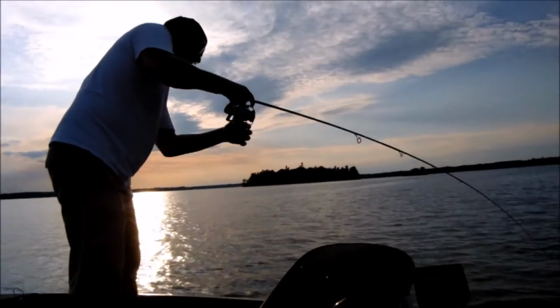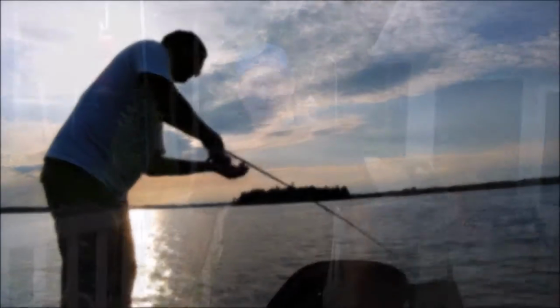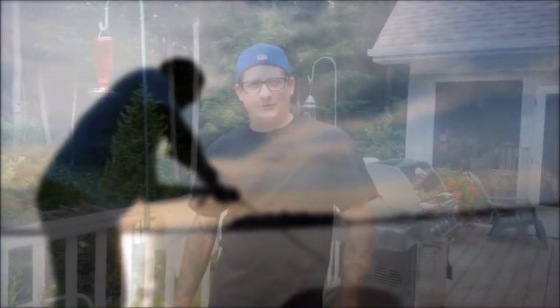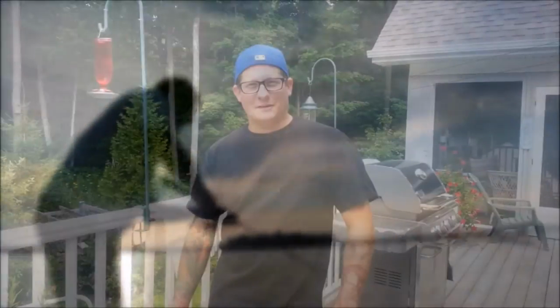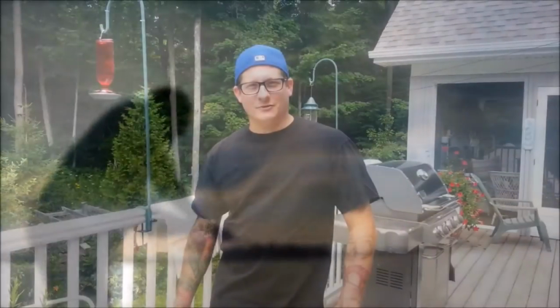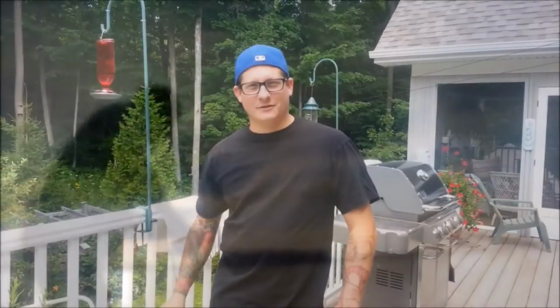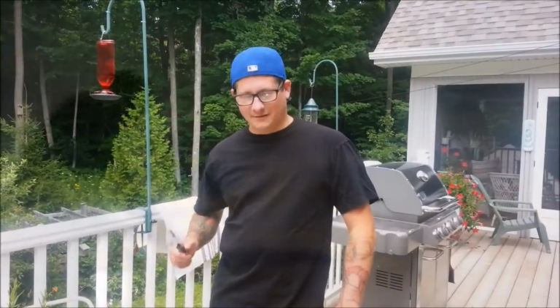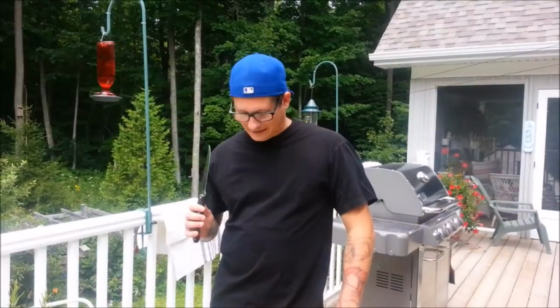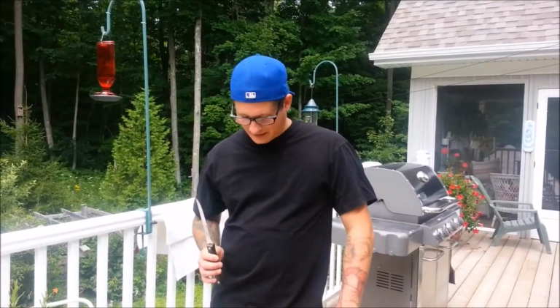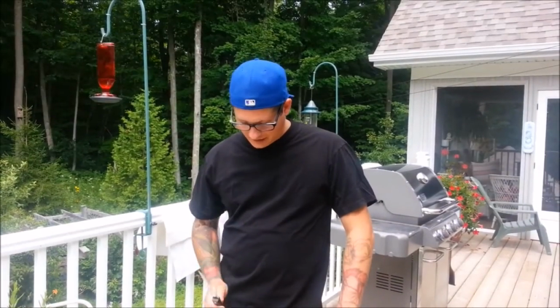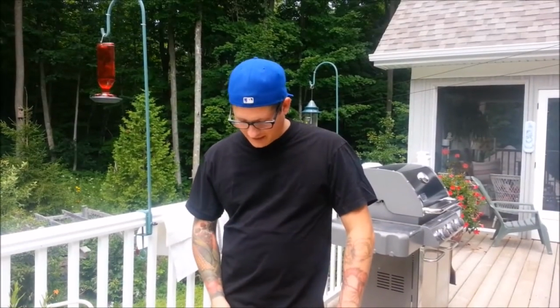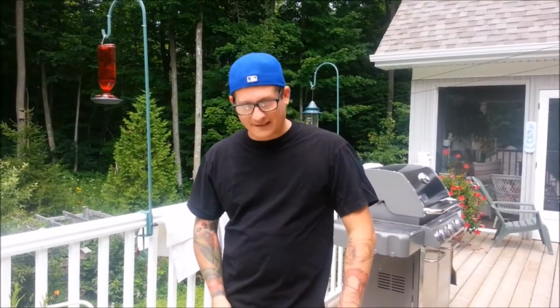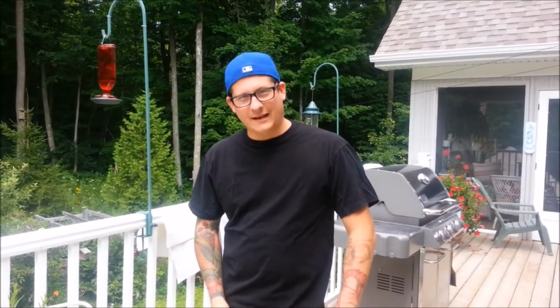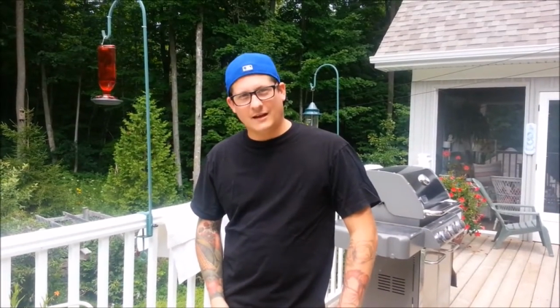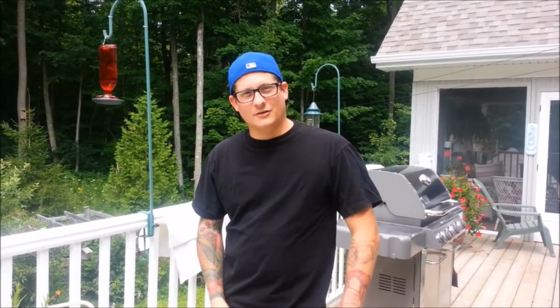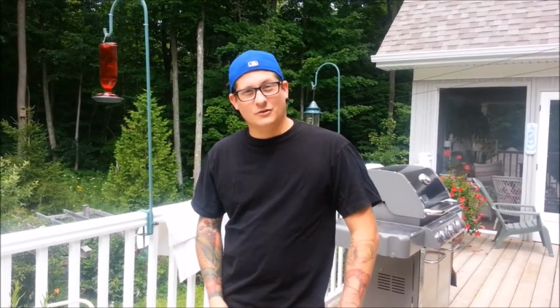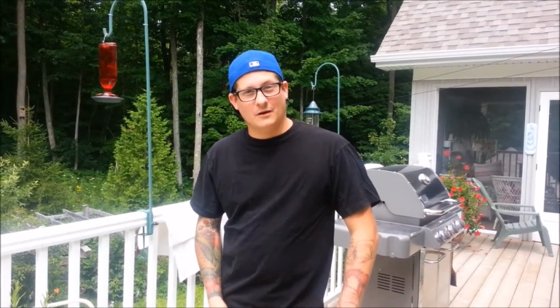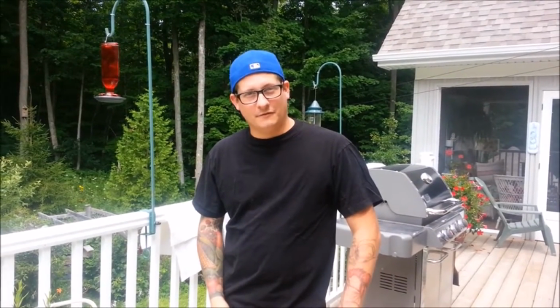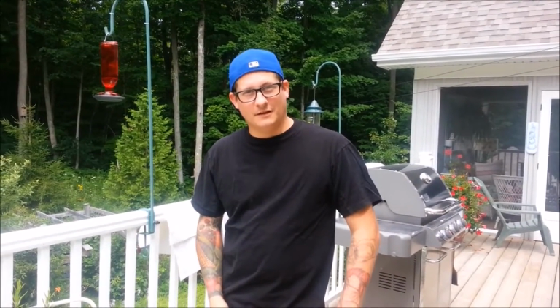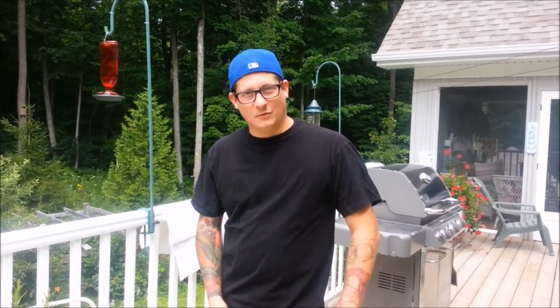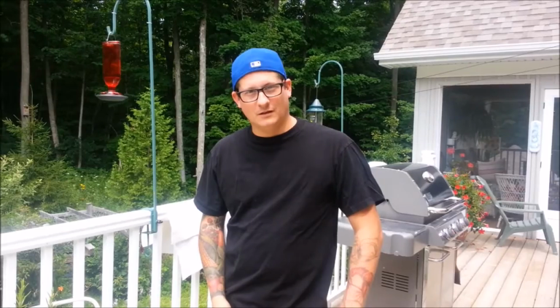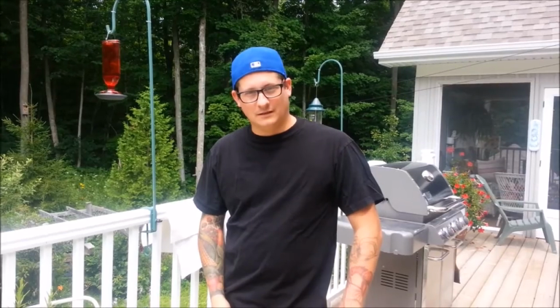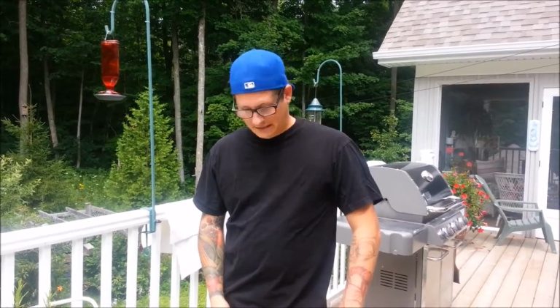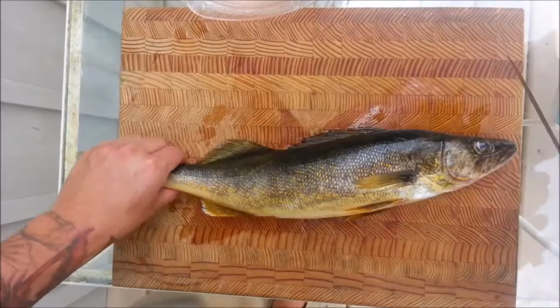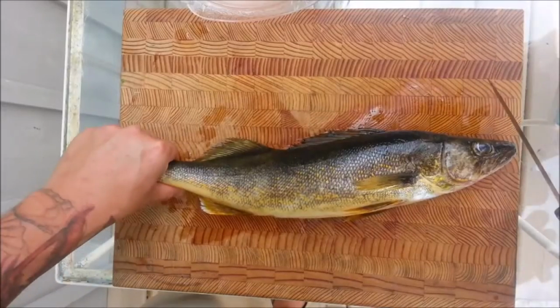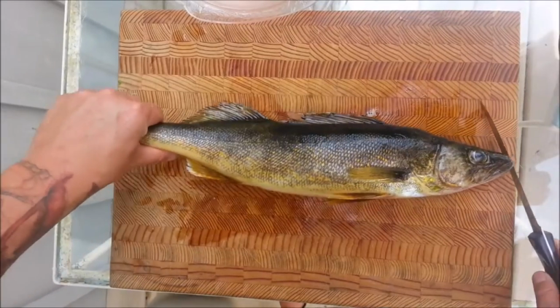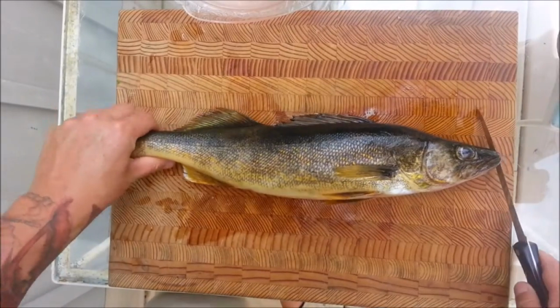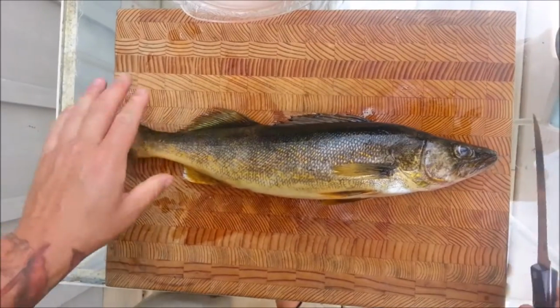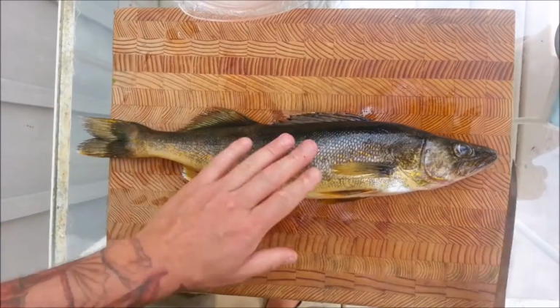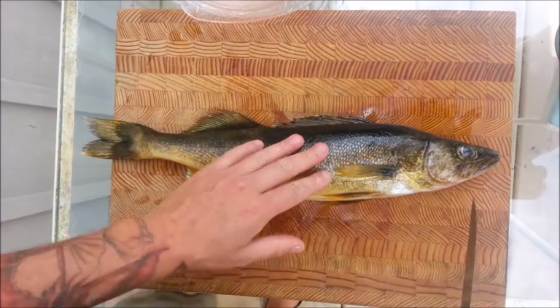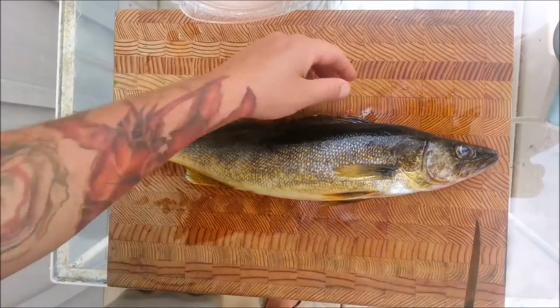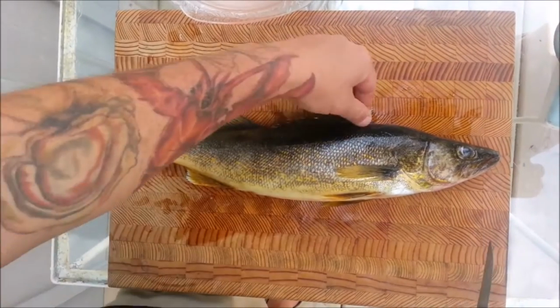Hi, I'm Chef Andrew Rochon. This is Catch the Kitchen and today I'm going to show you how to fillet a walleye. Alright, we have our fresh walleye here.